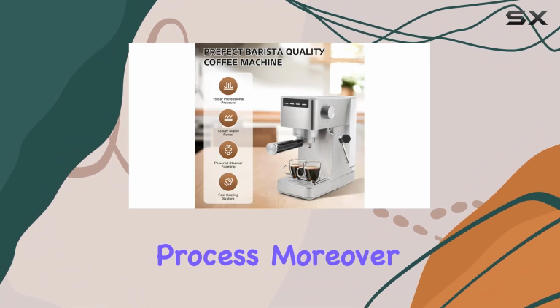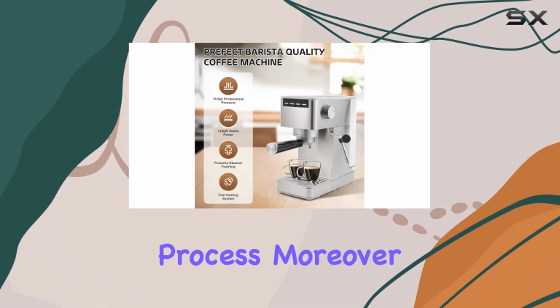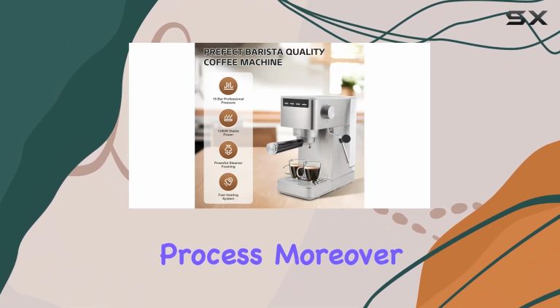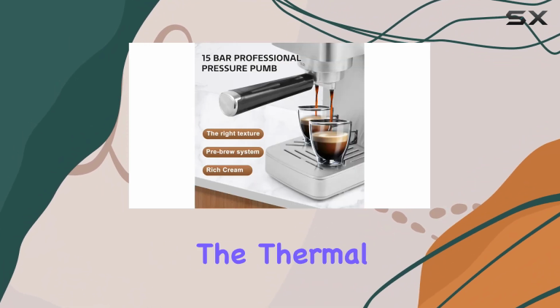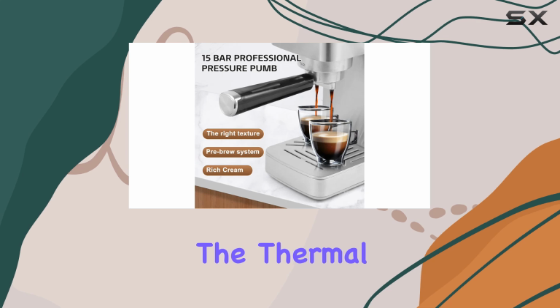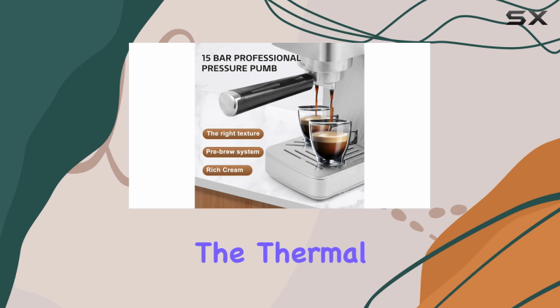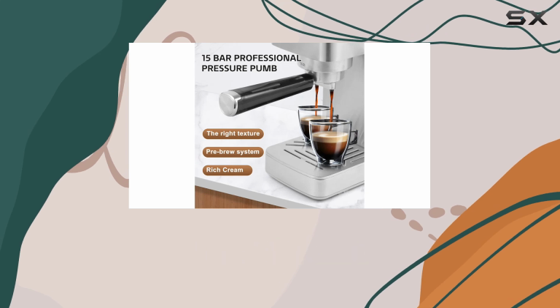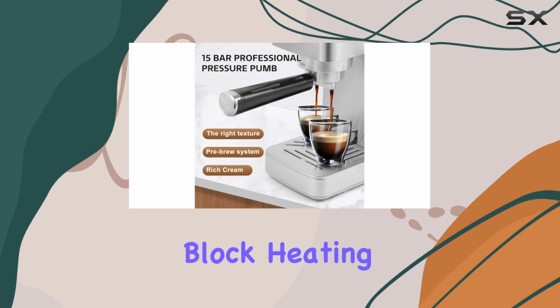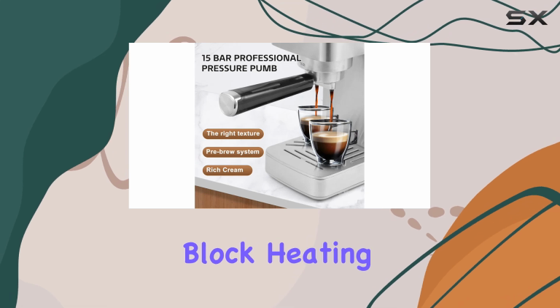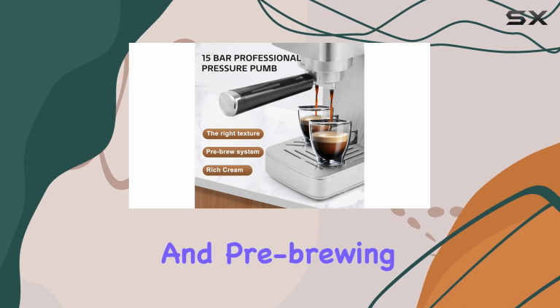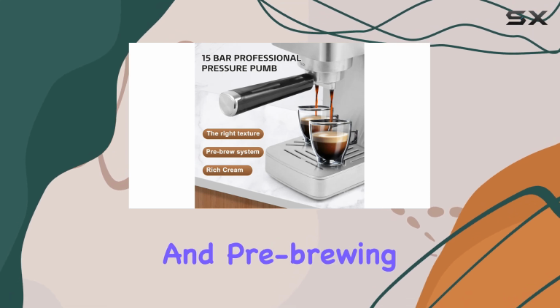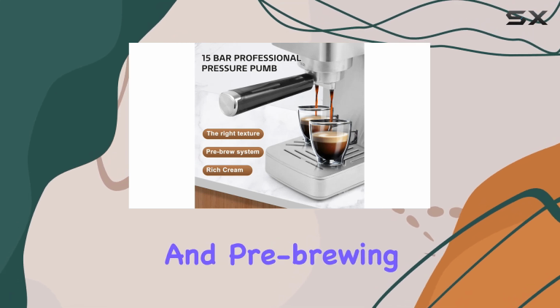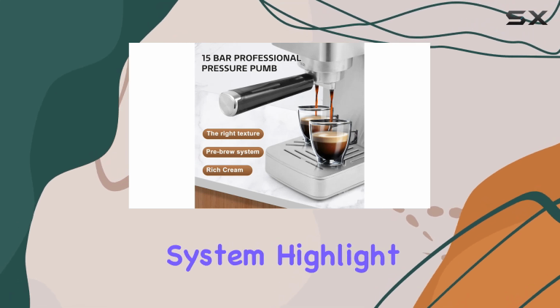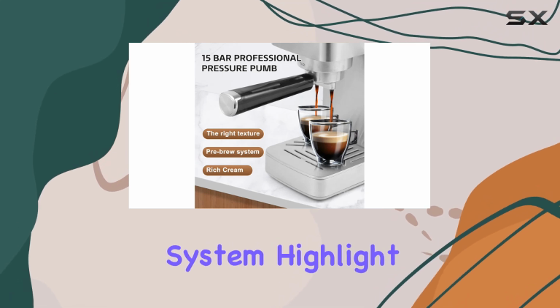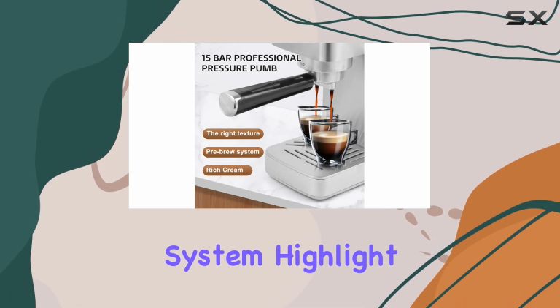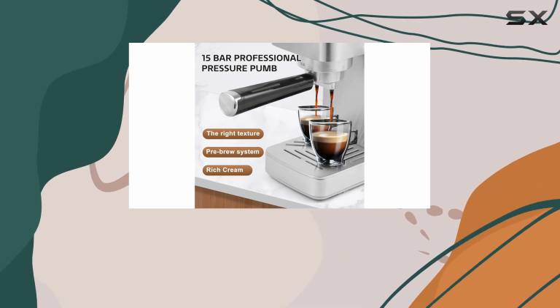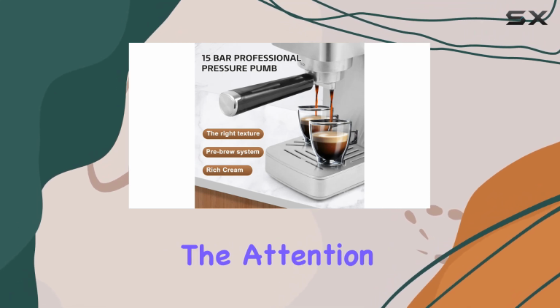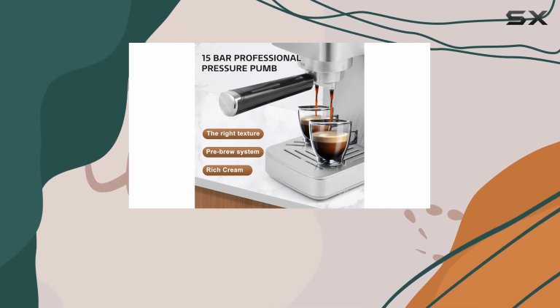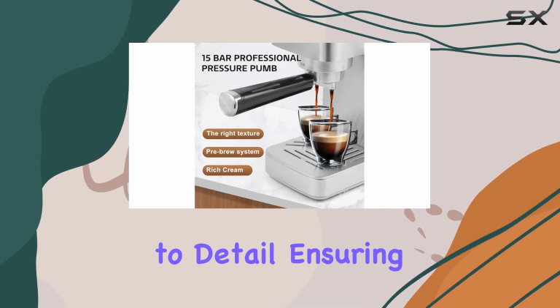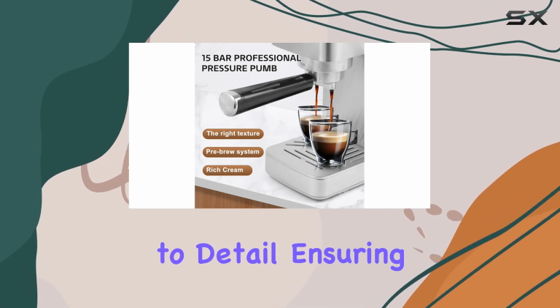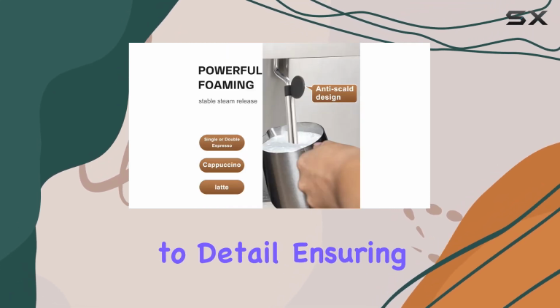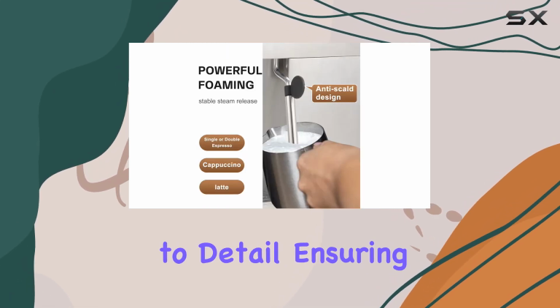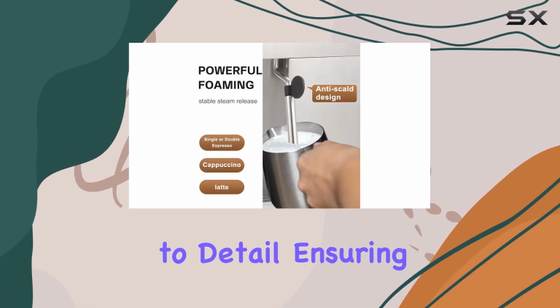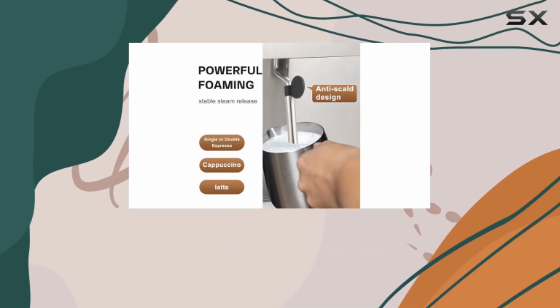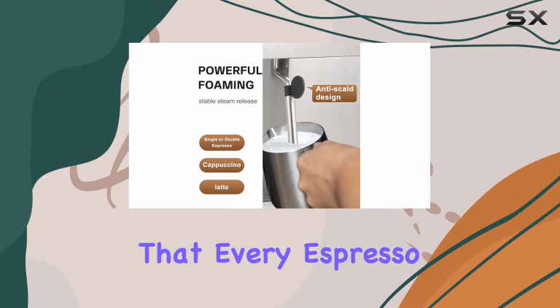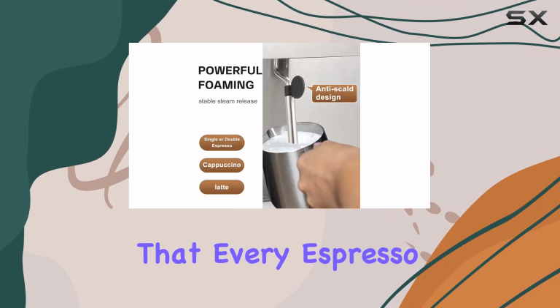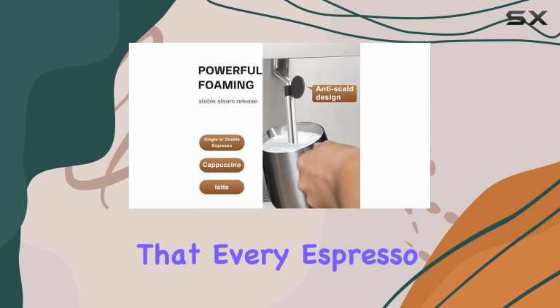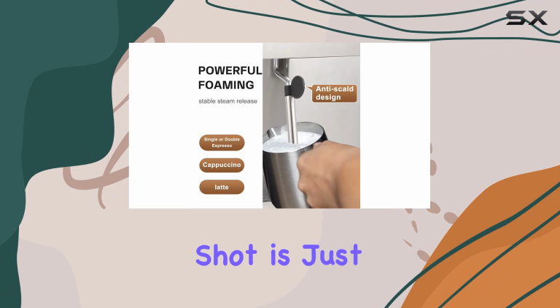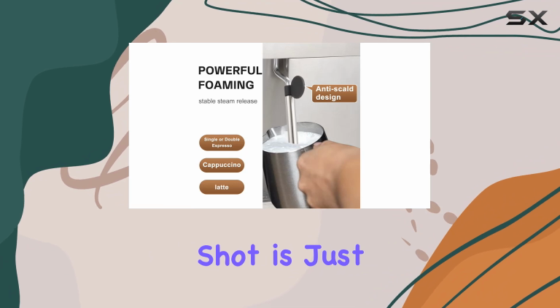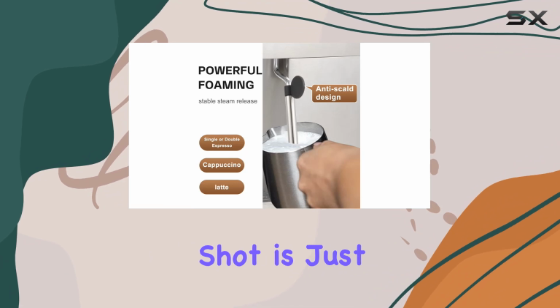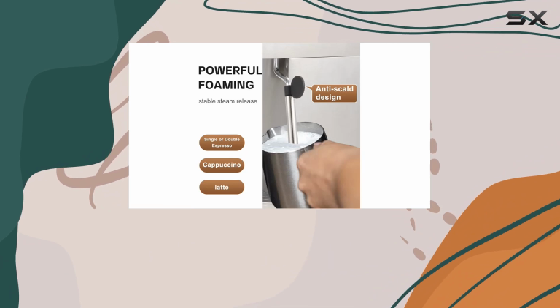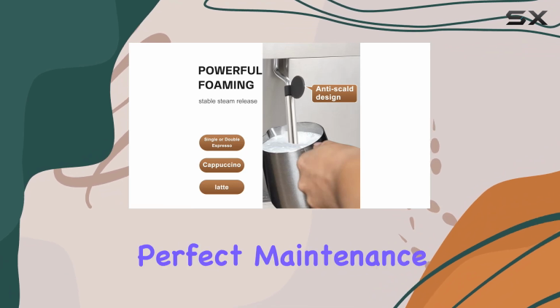Moreover, the thermal block heating and pre-brewing system highlight the attention to detail, ensuring that every espresso shot is just perfect.